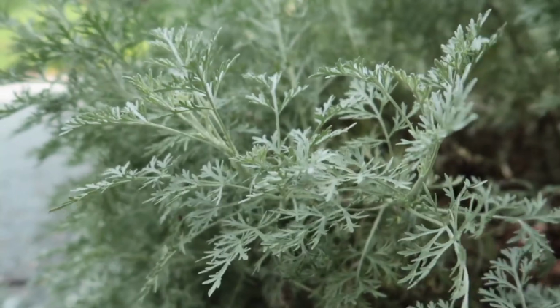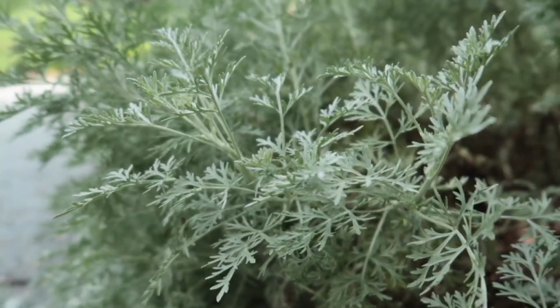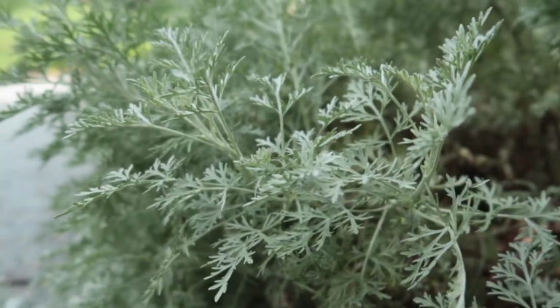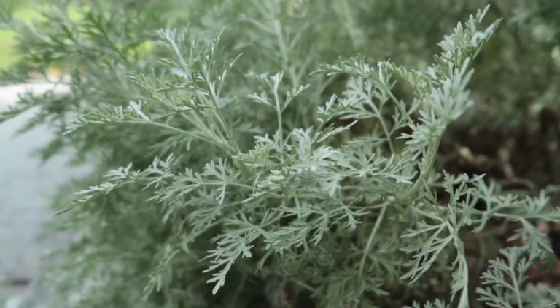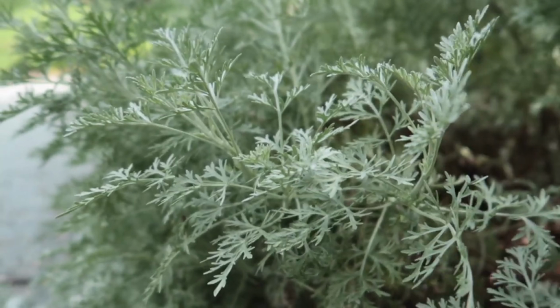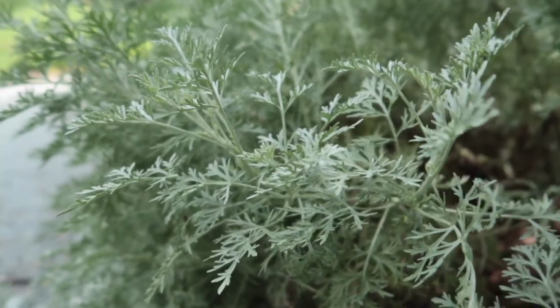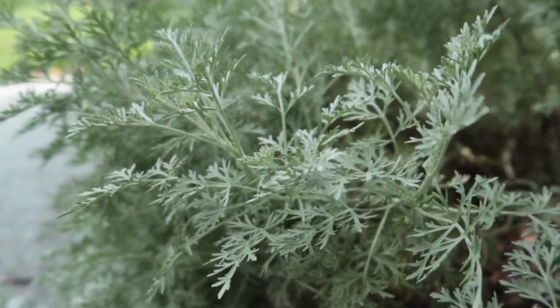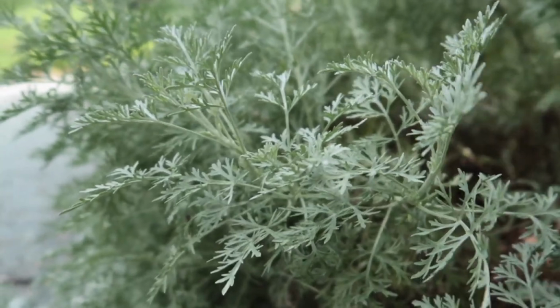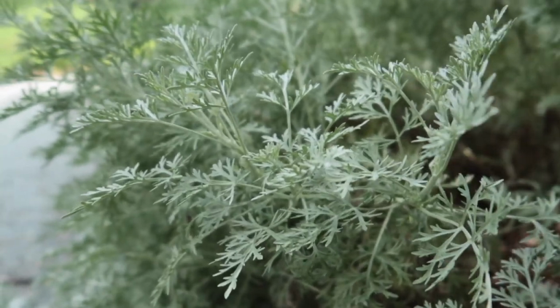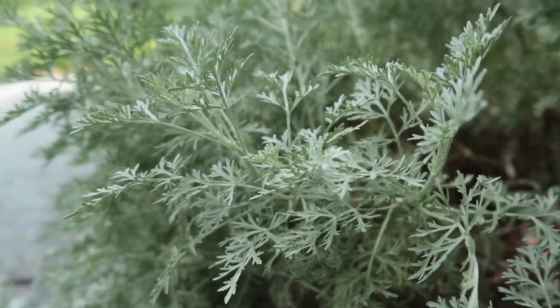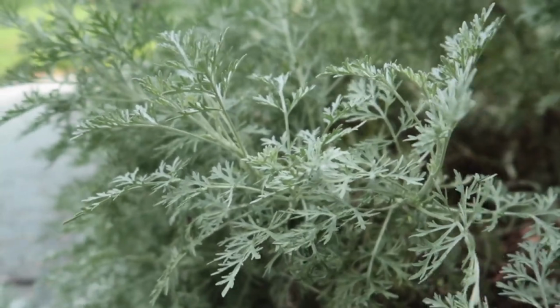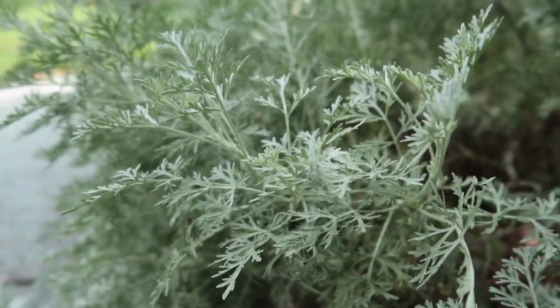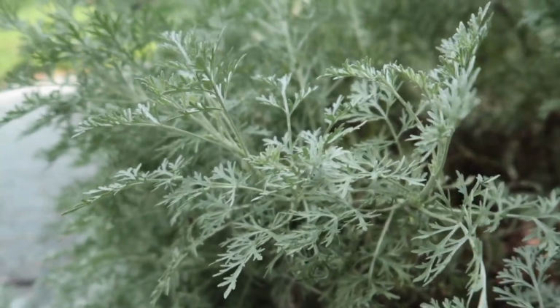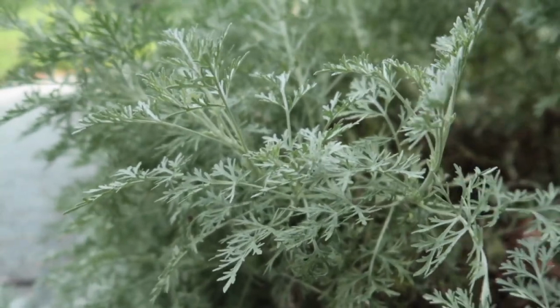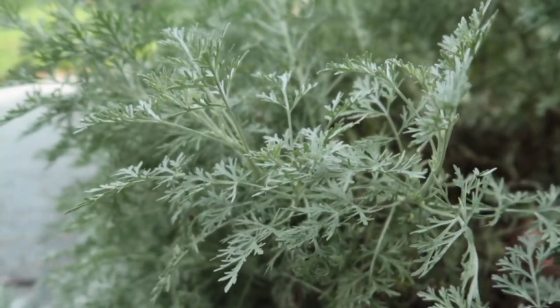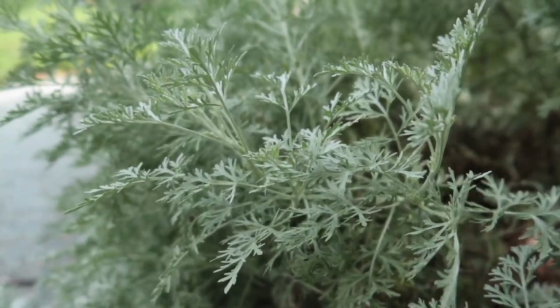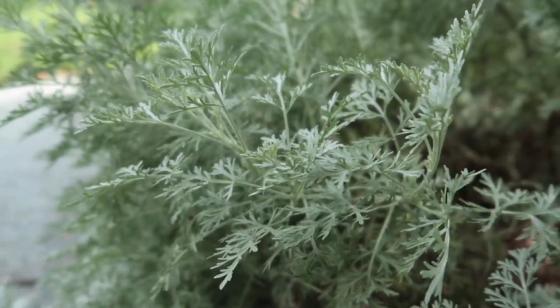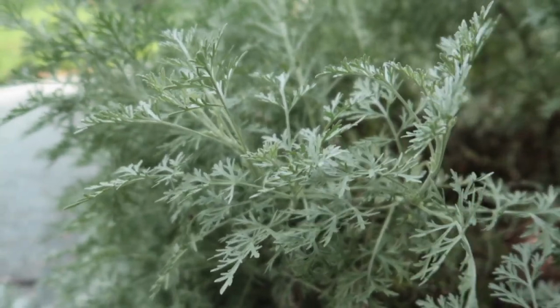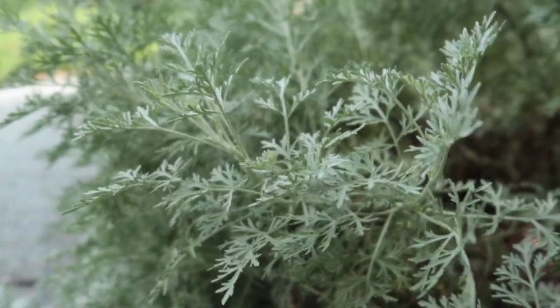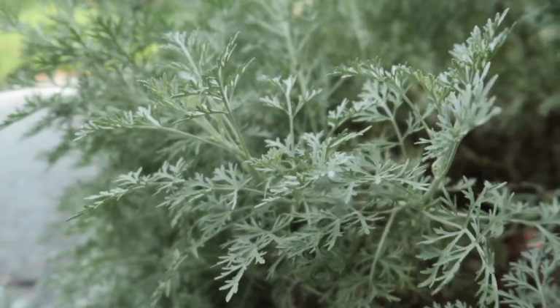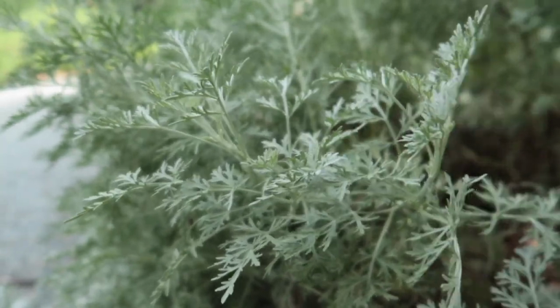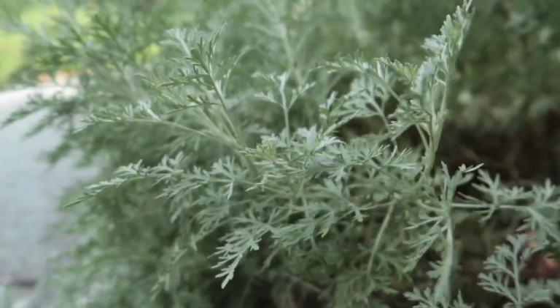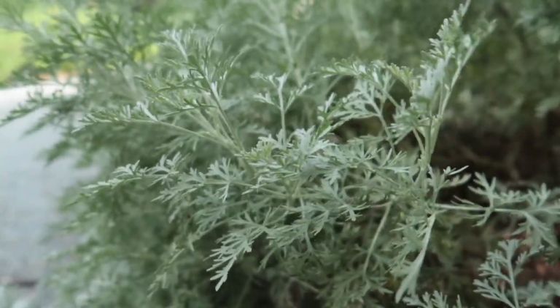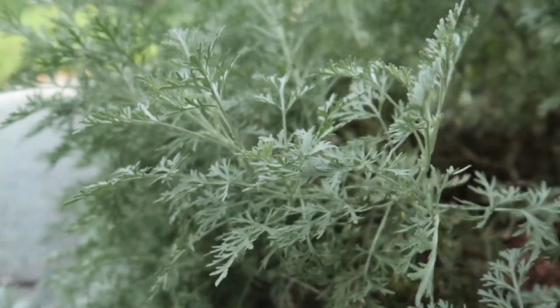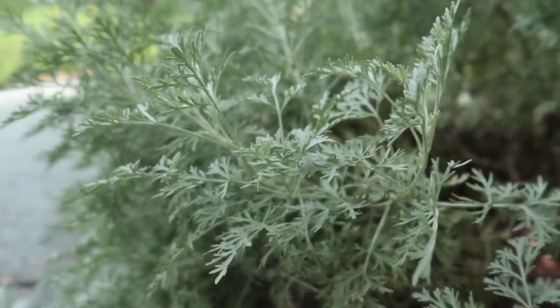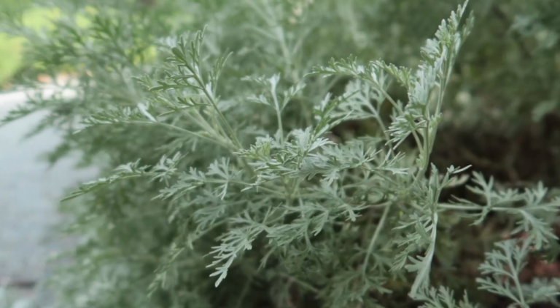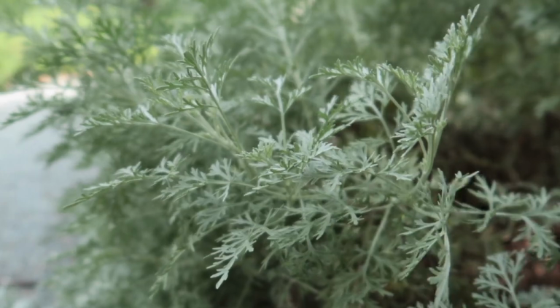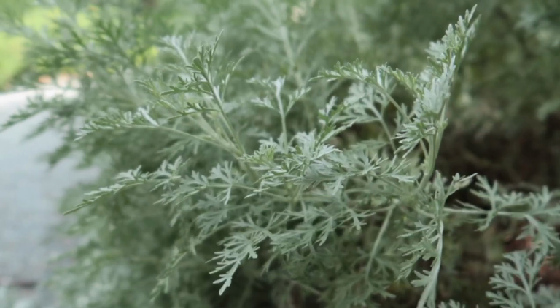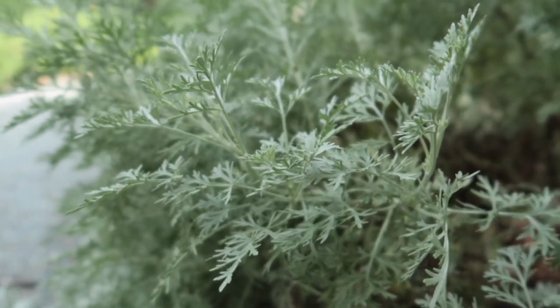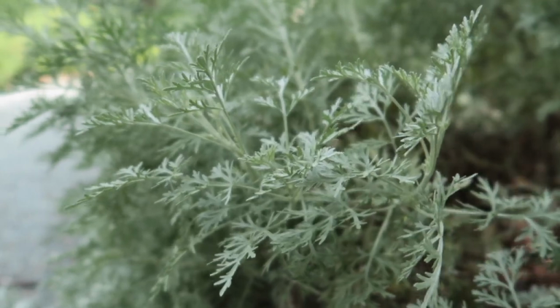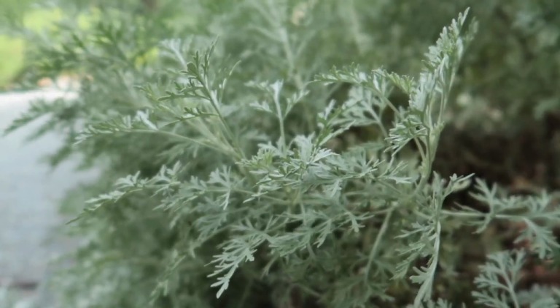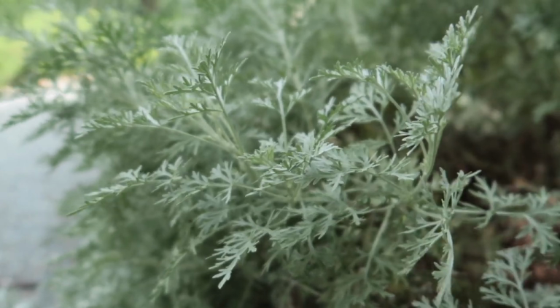I like the wispy nature of this plant, so I sit here for a few minutes before it's time to go home.